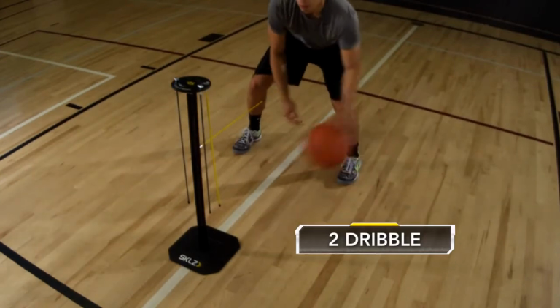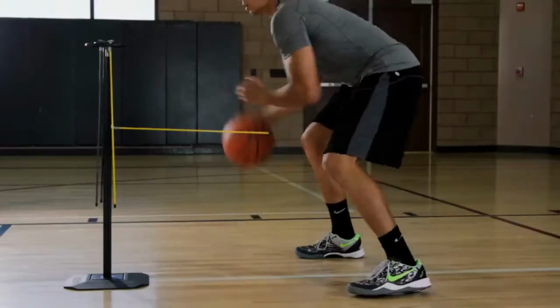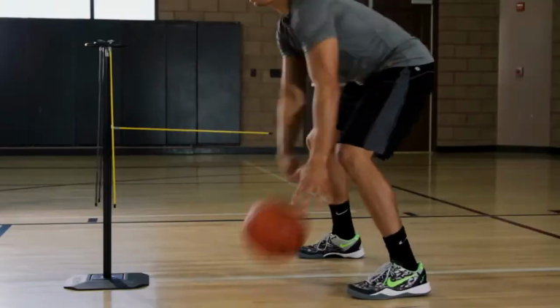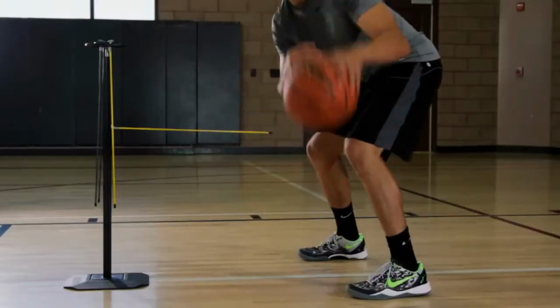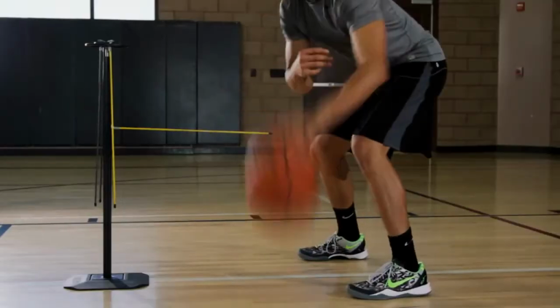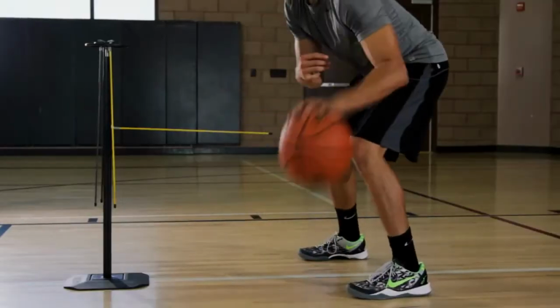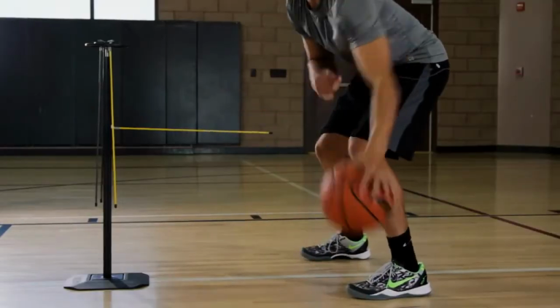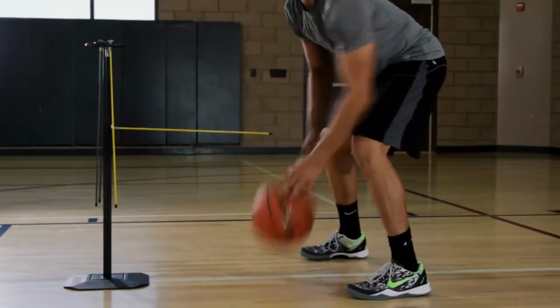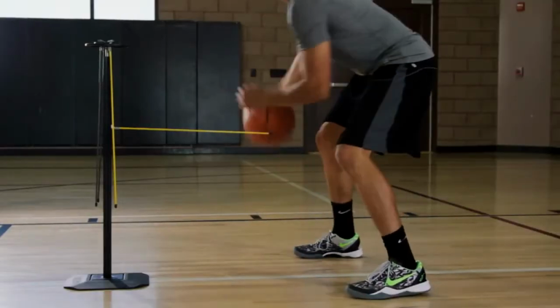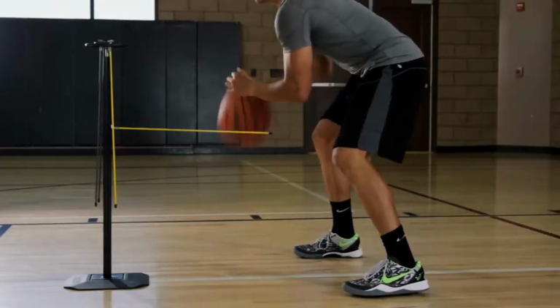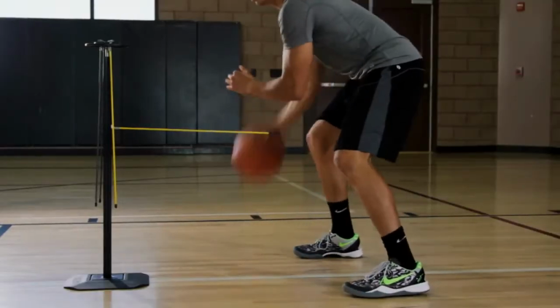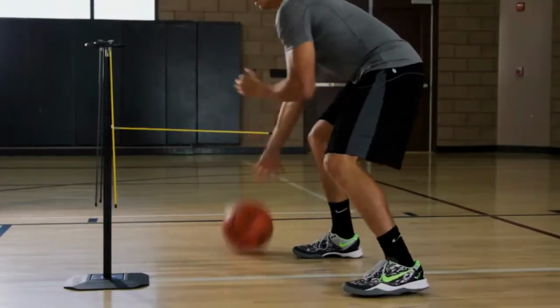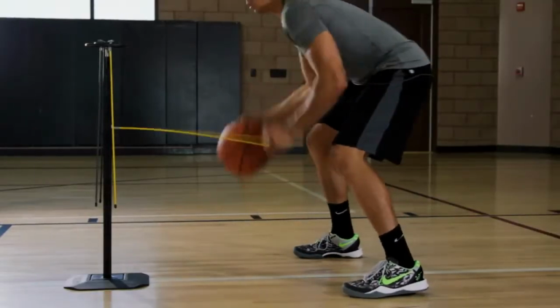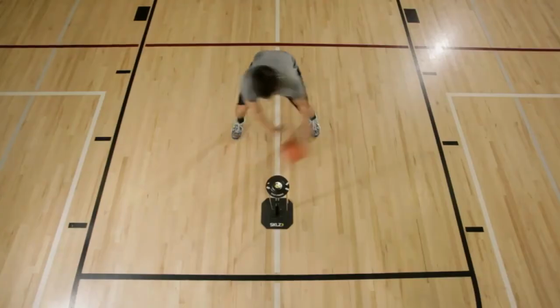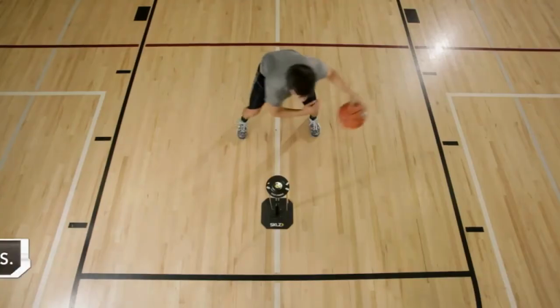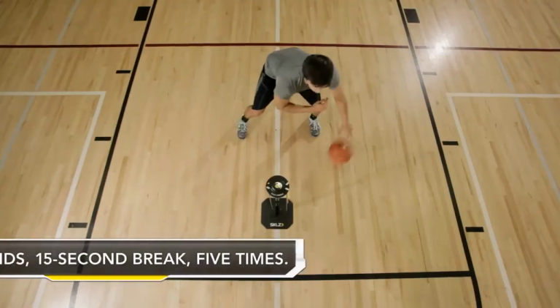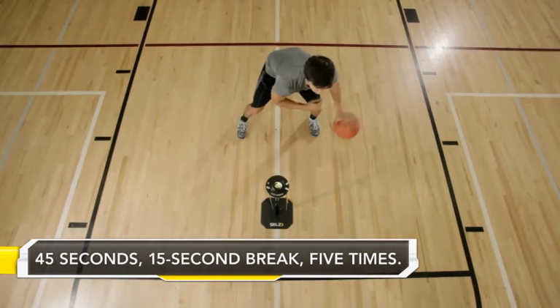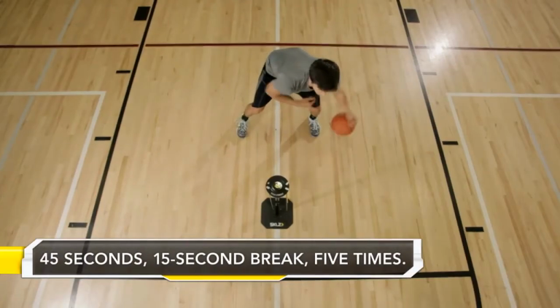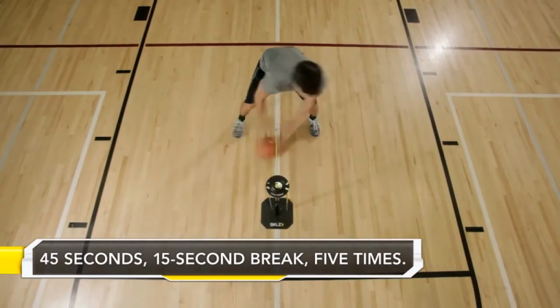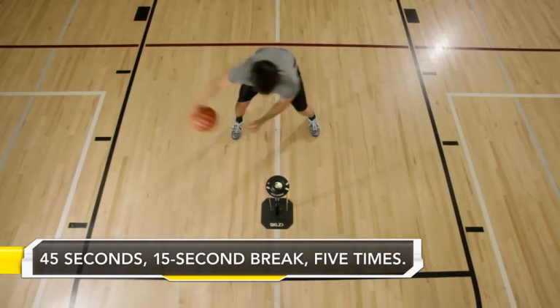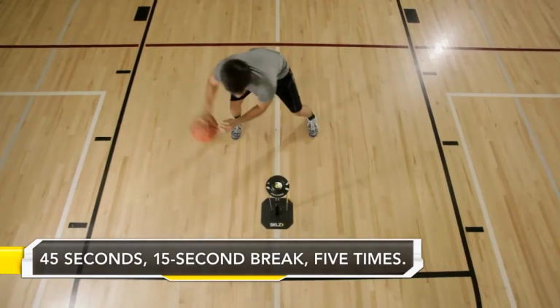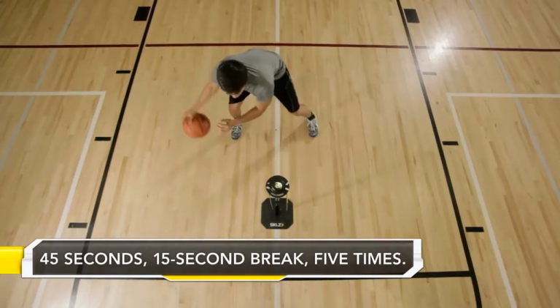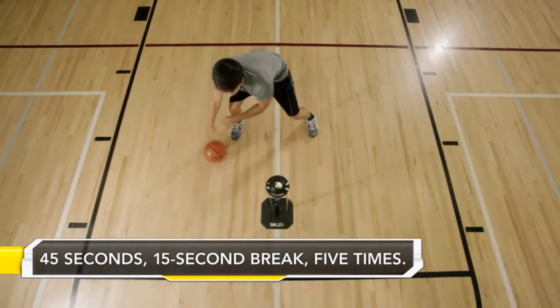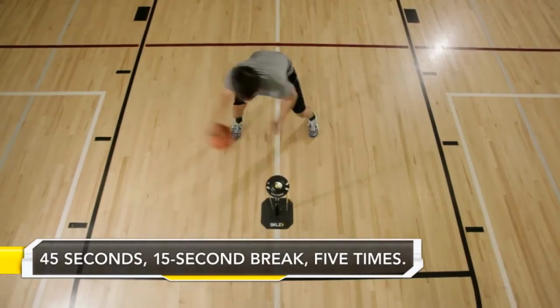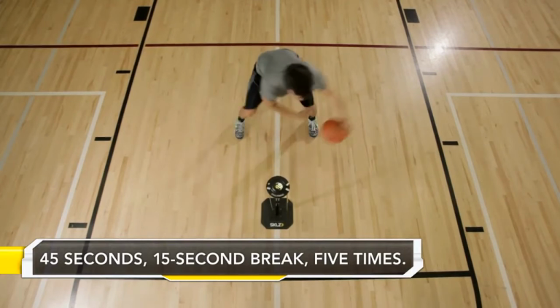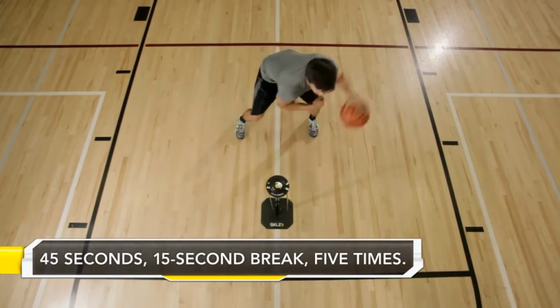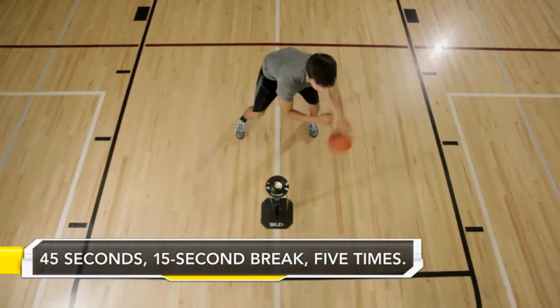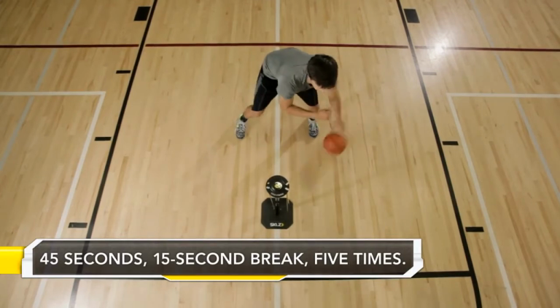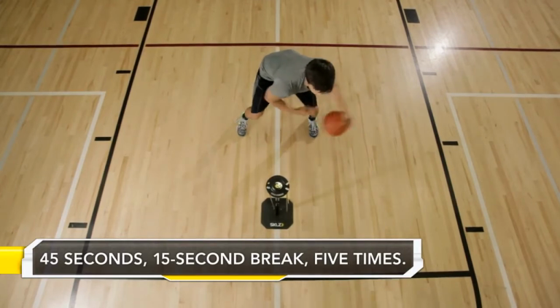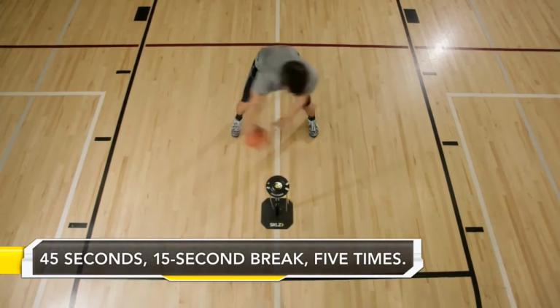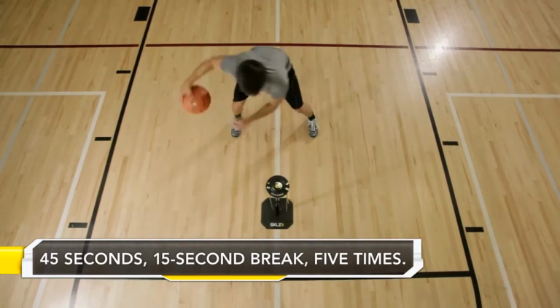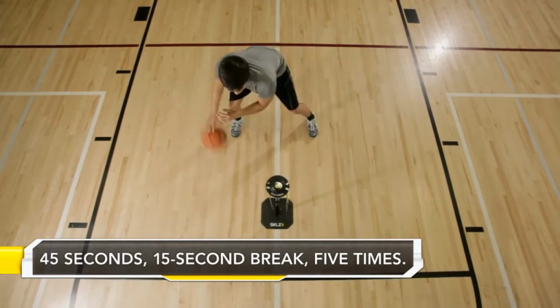You're going to want to do that 45 seconds at a time with a 15-second break, and you're going to want to do five rounds of it.